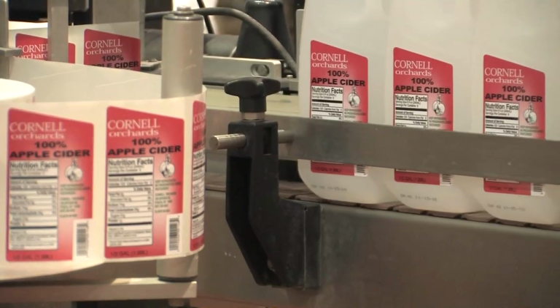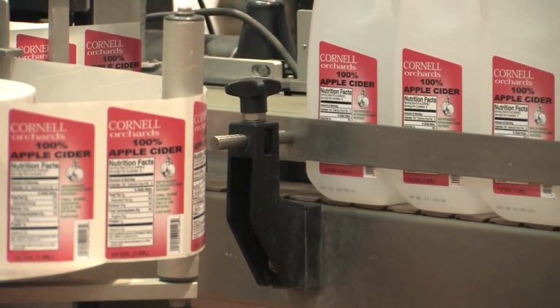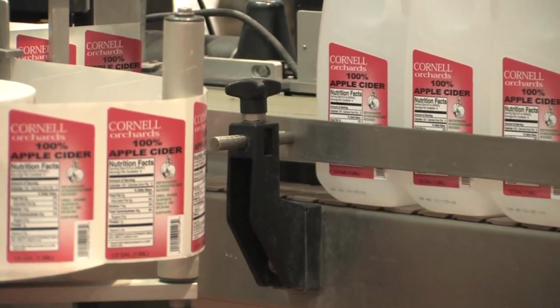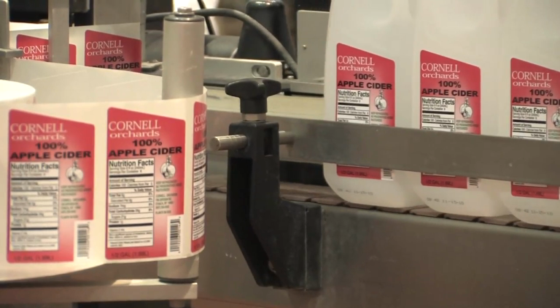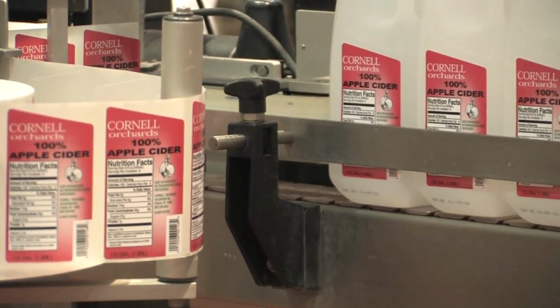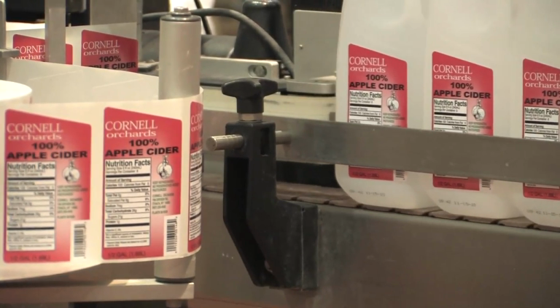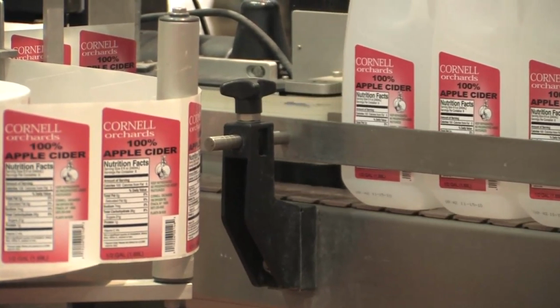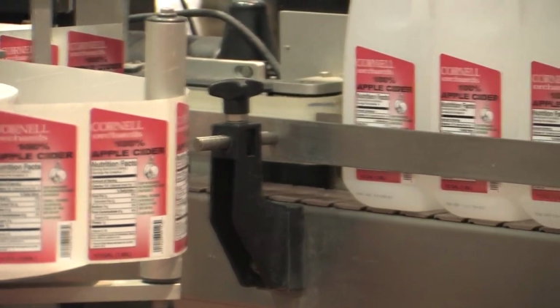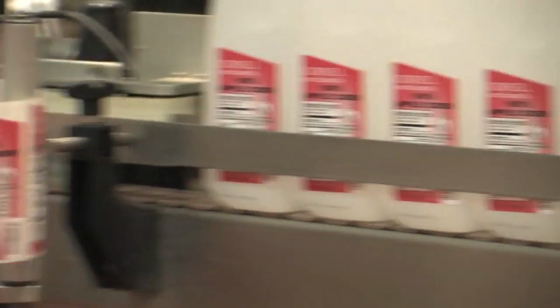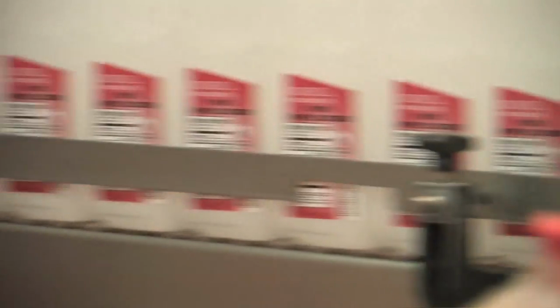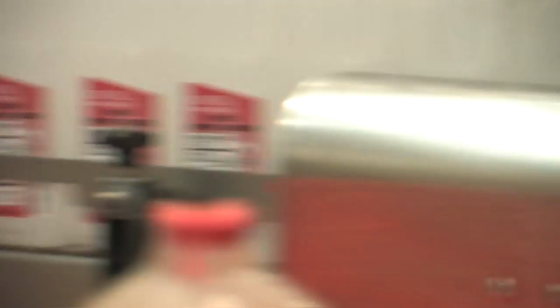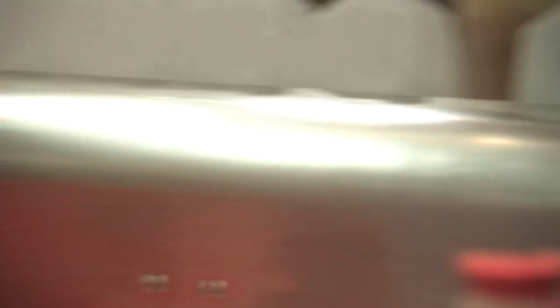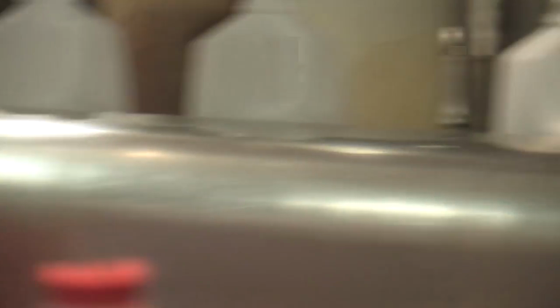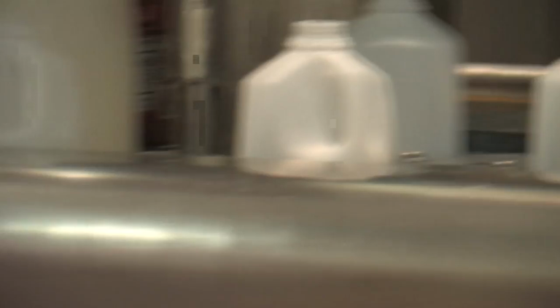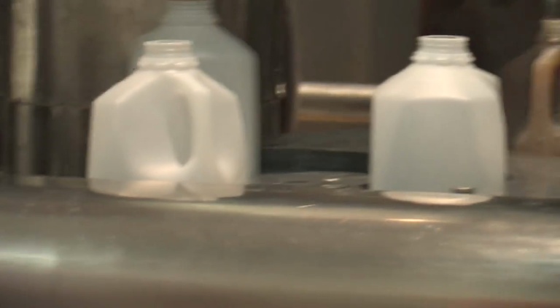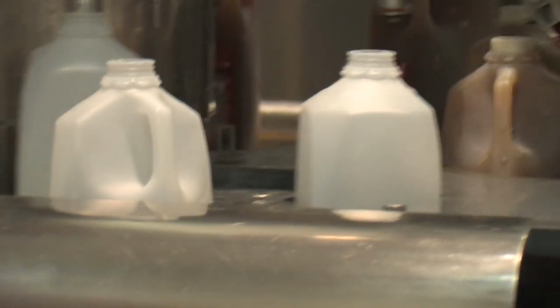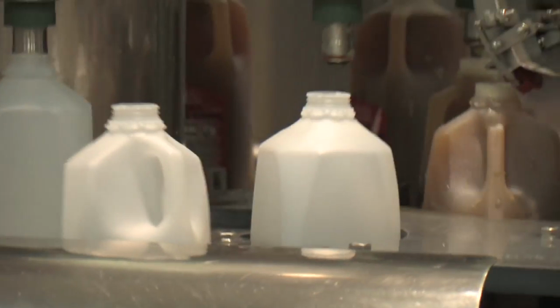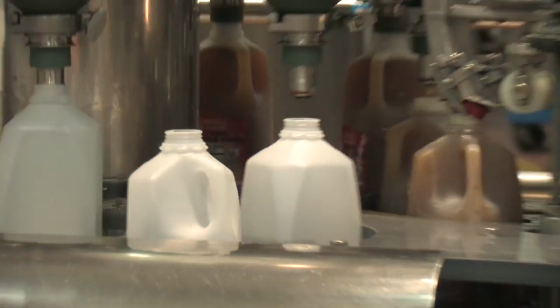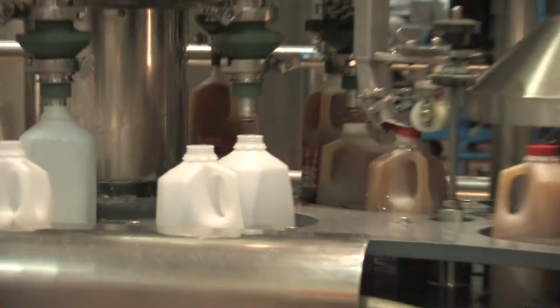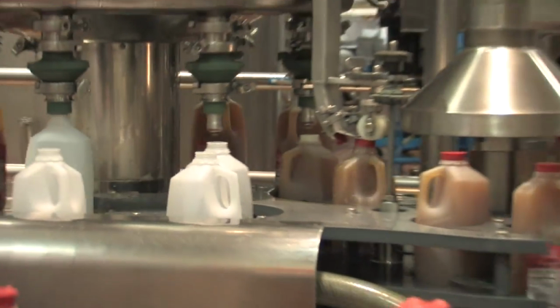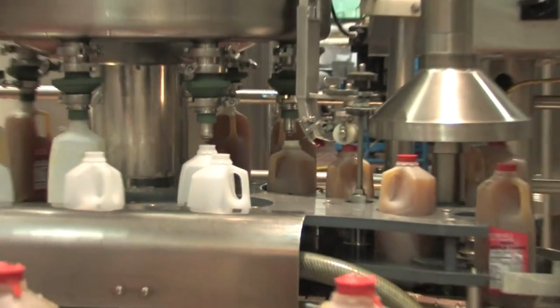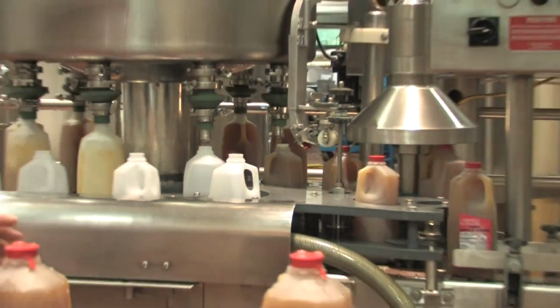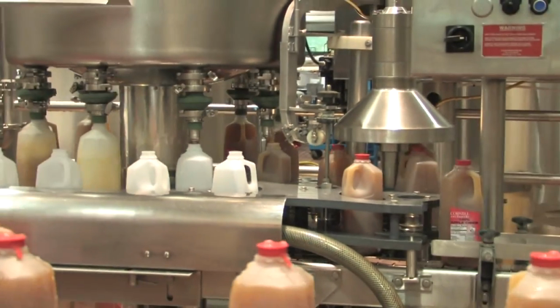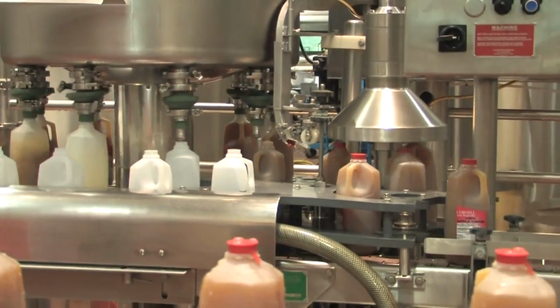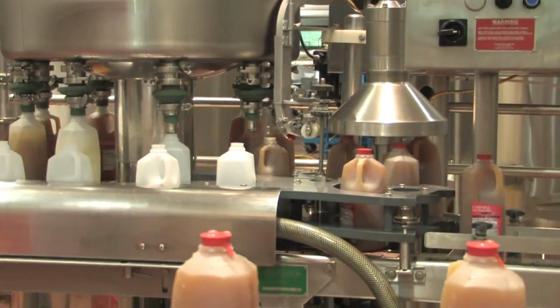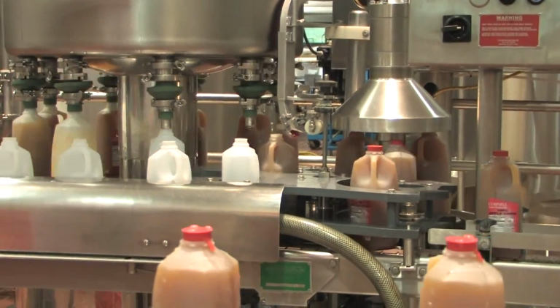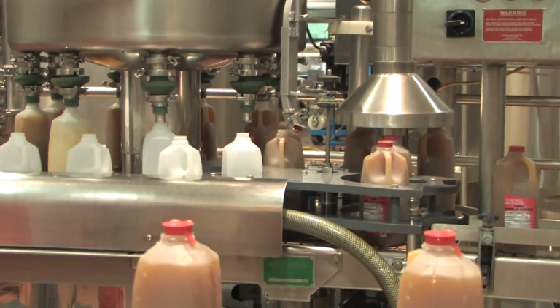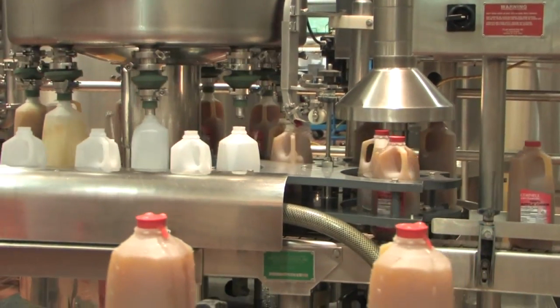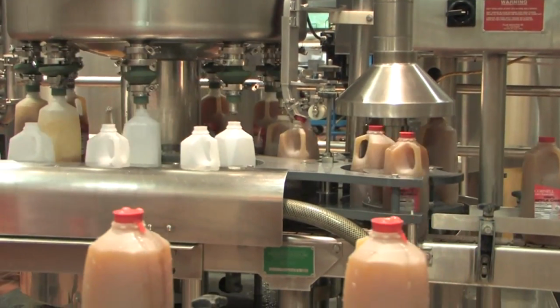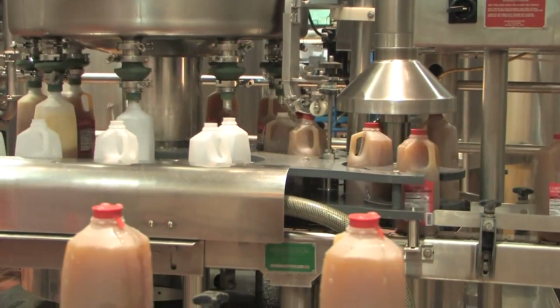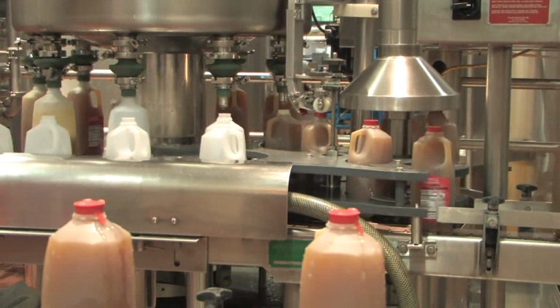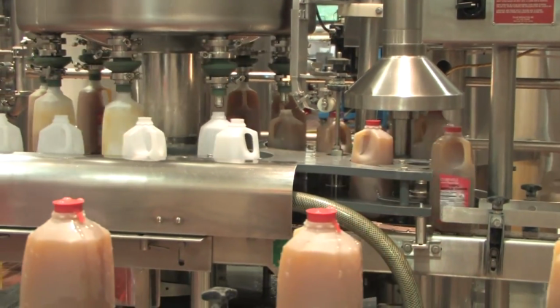As well, we'll be running half gallons of cider on our rotary filler just to the left here.